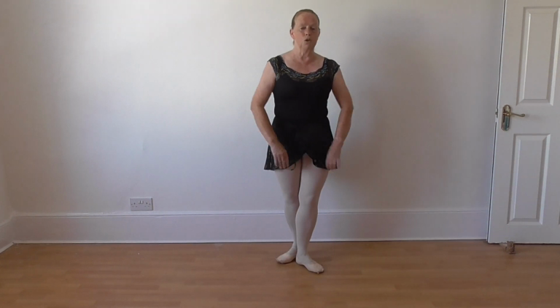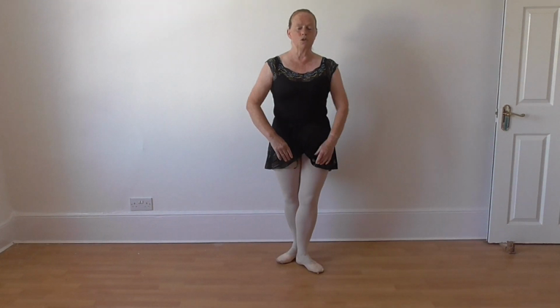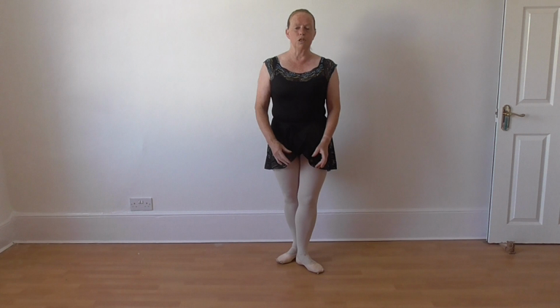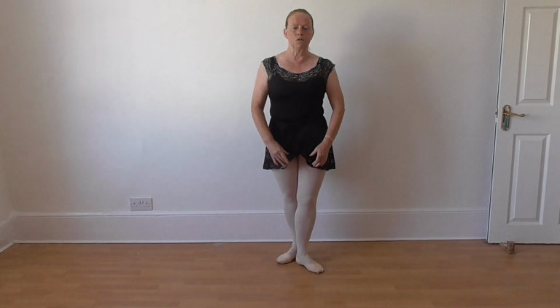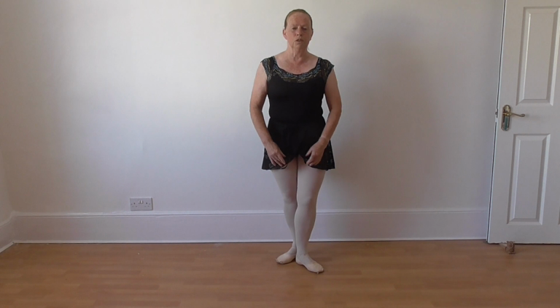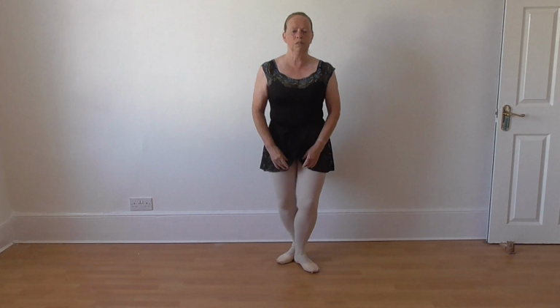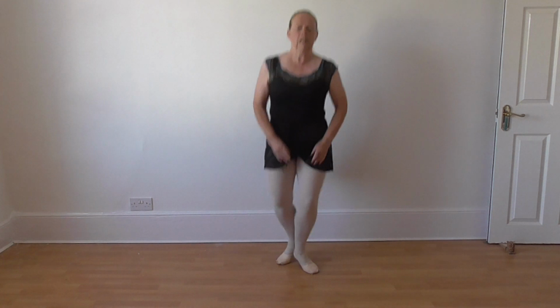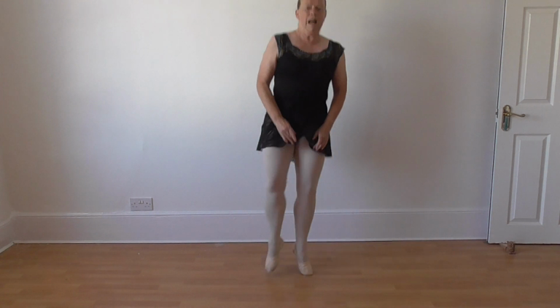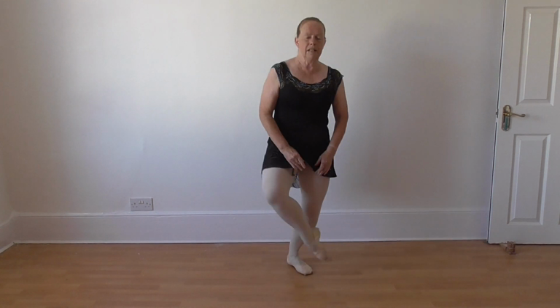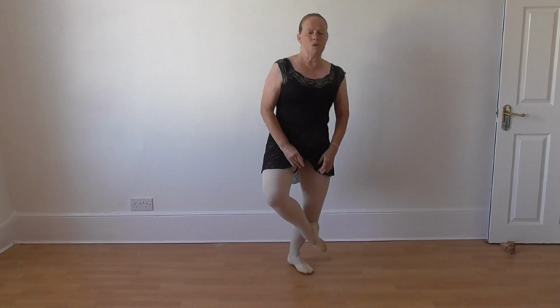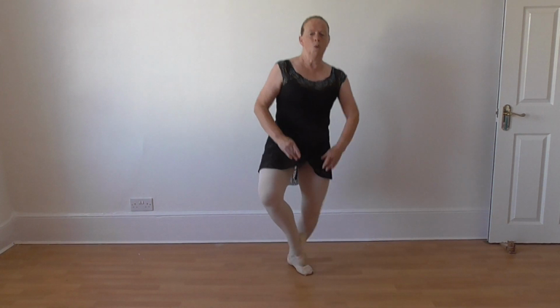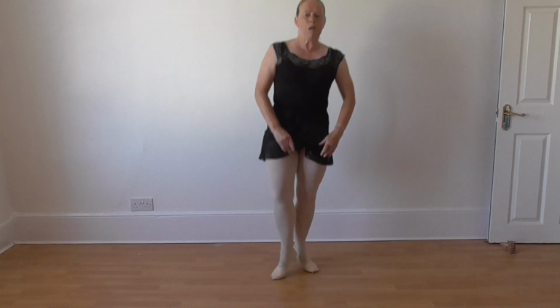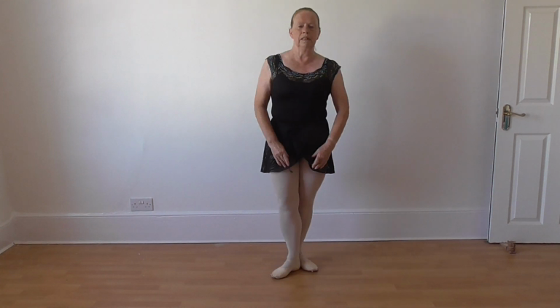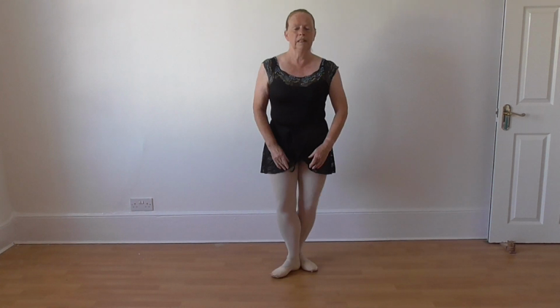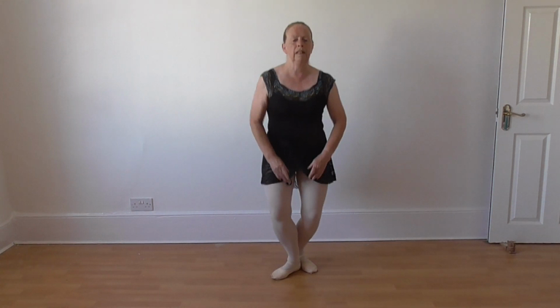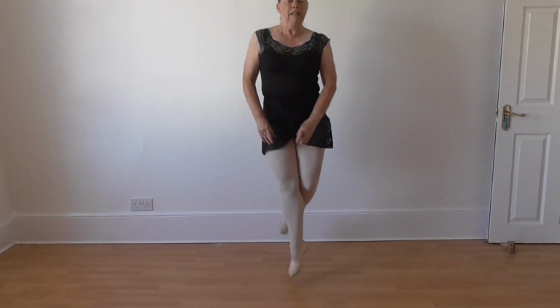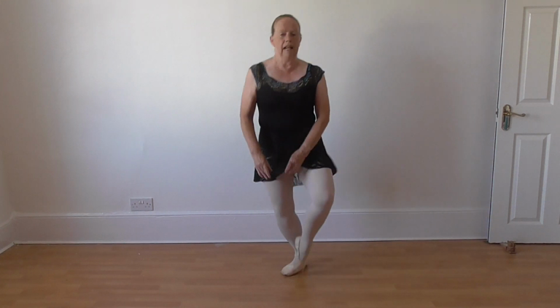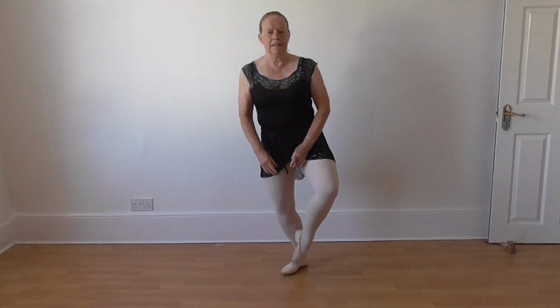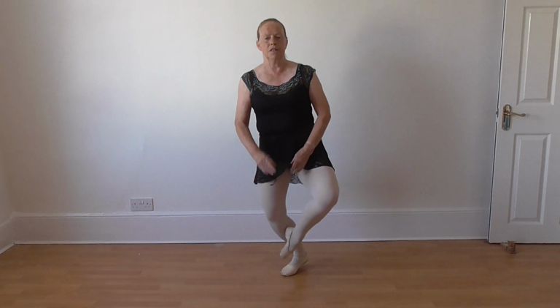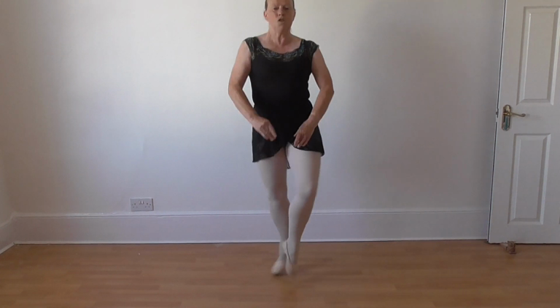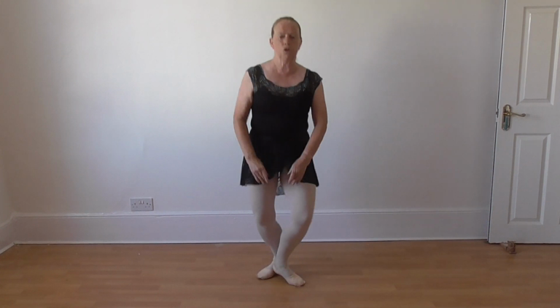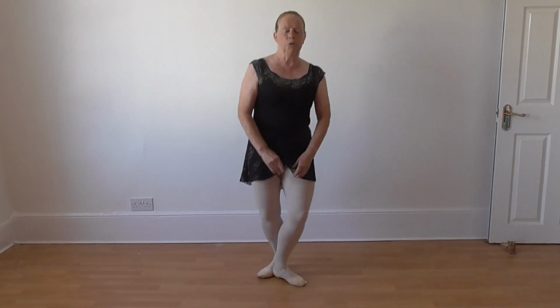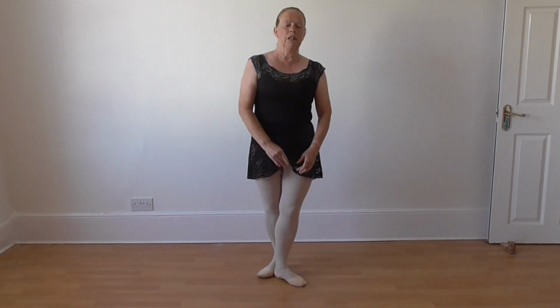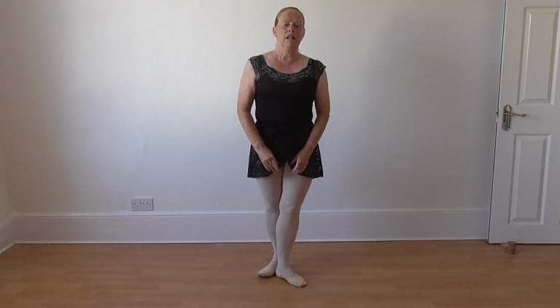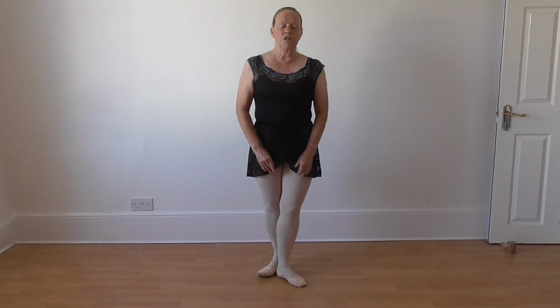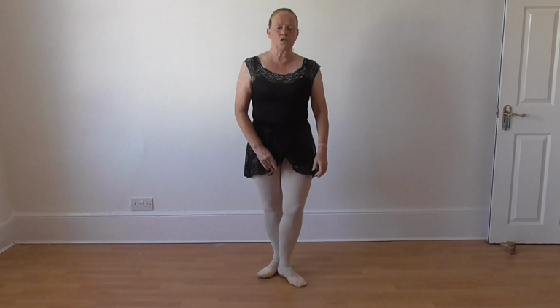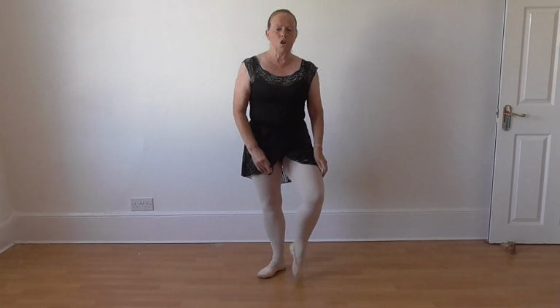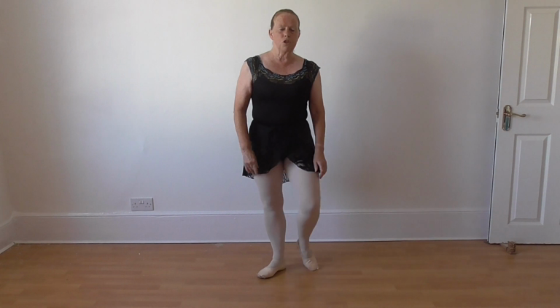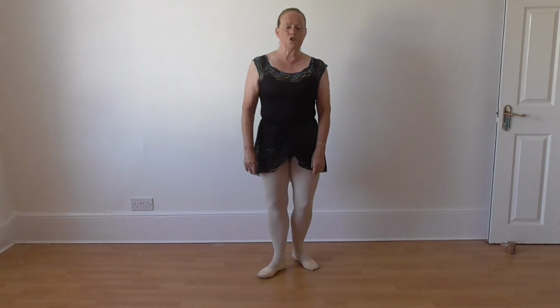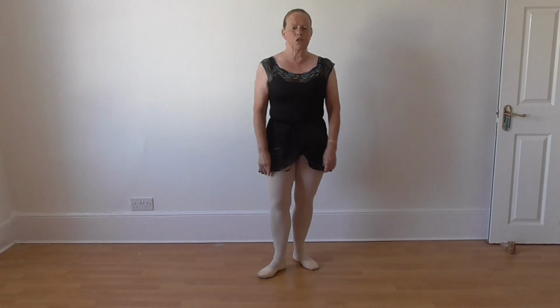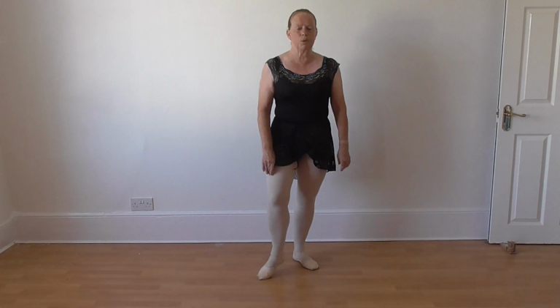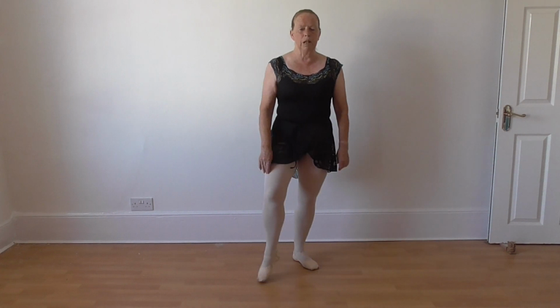Or you can do it devant. And one, and two. So that's an entrechat trois.